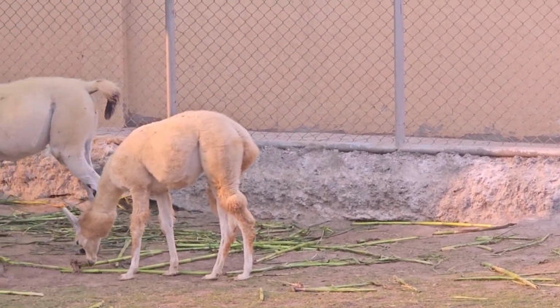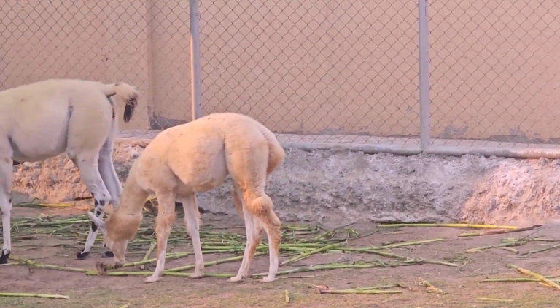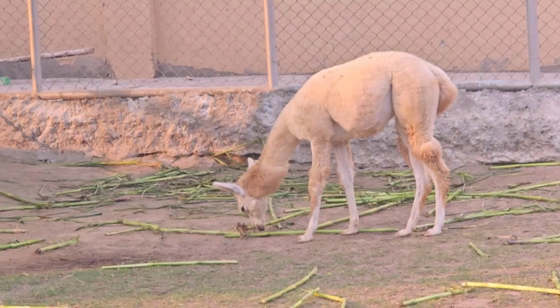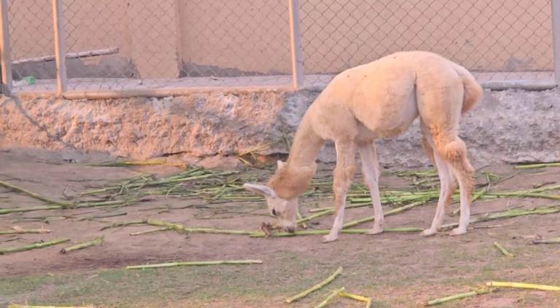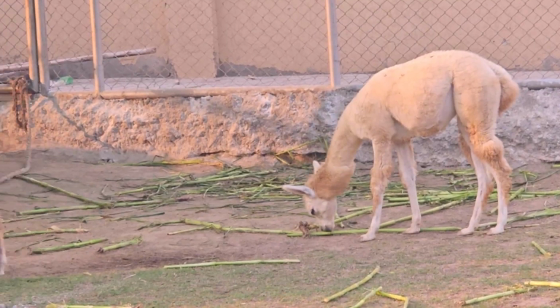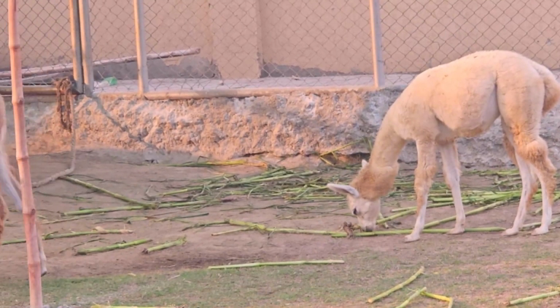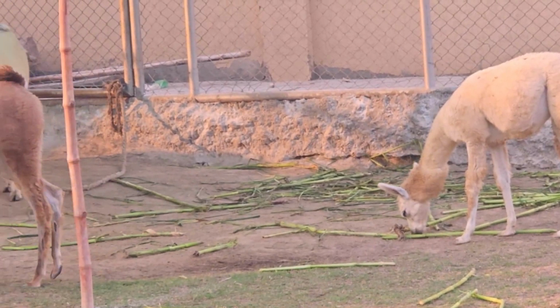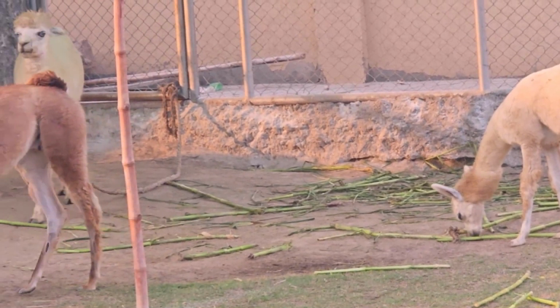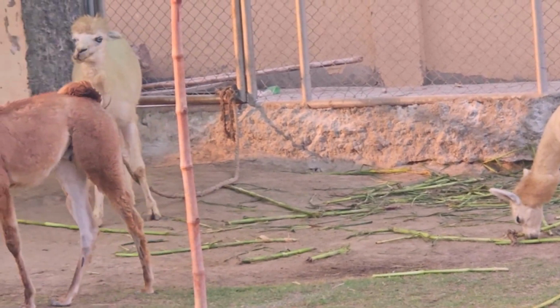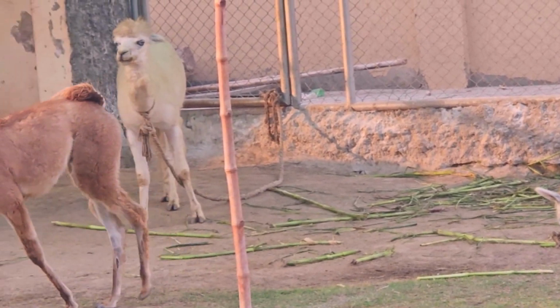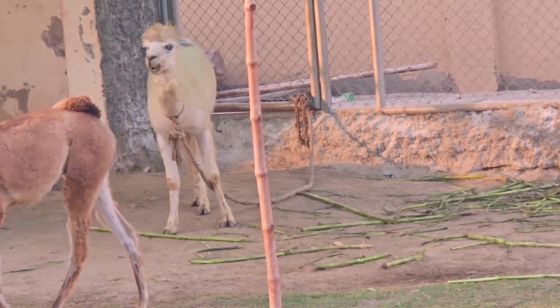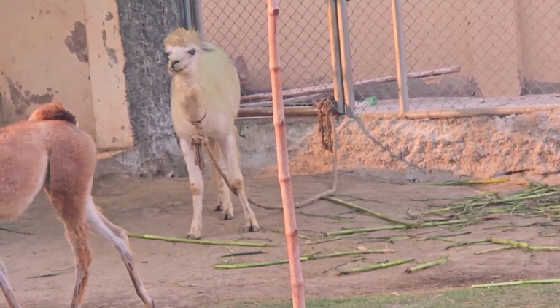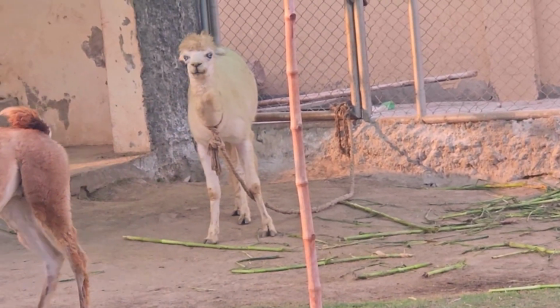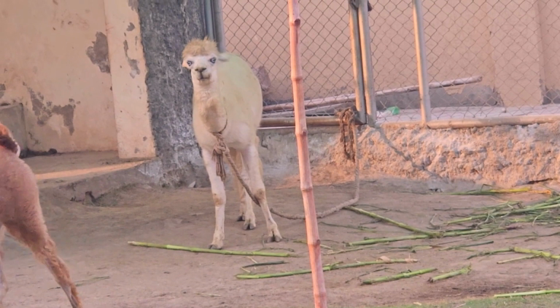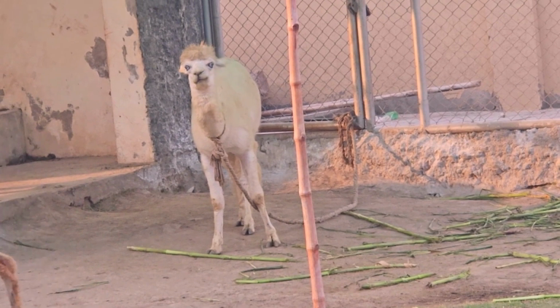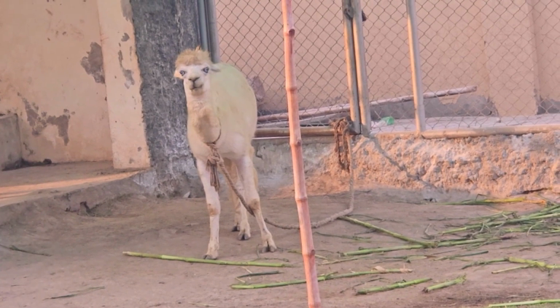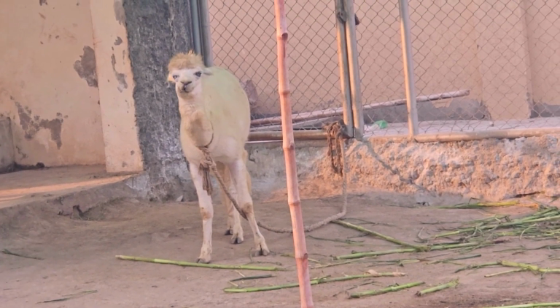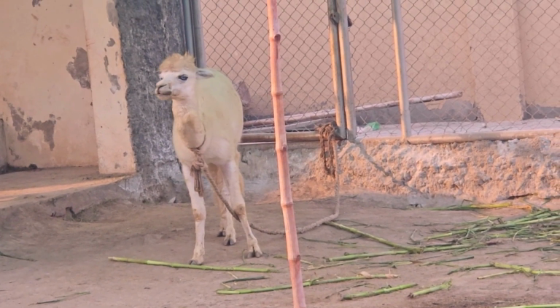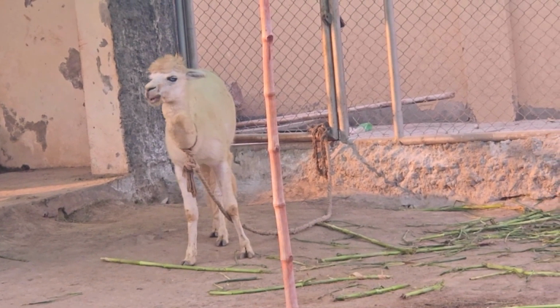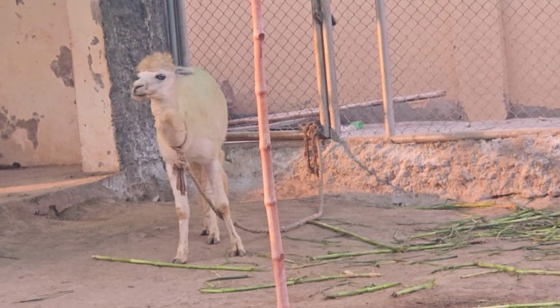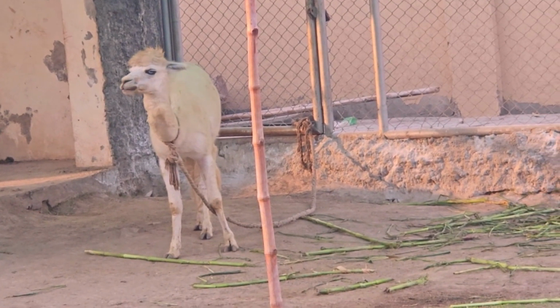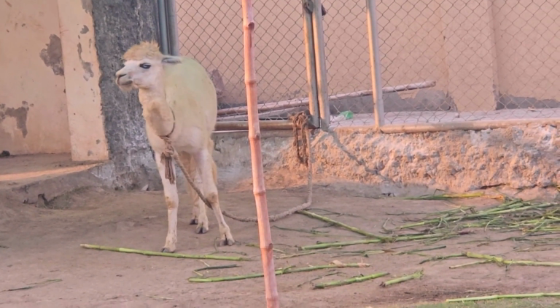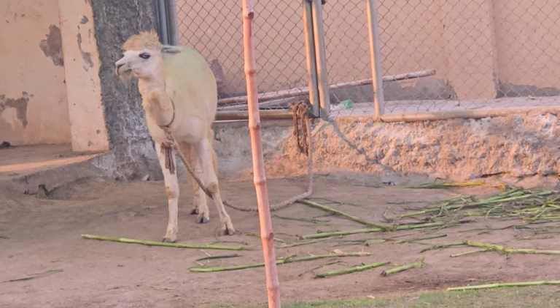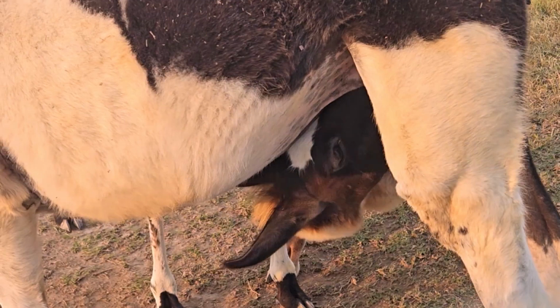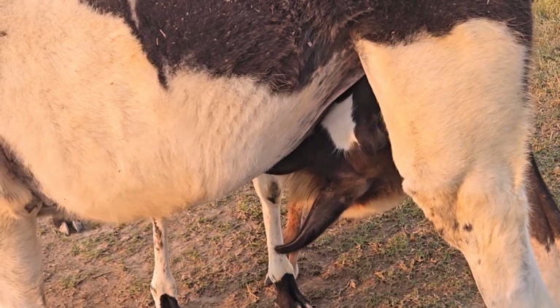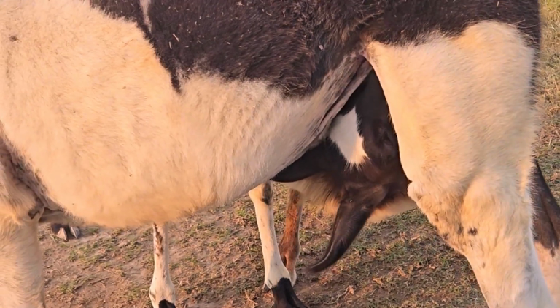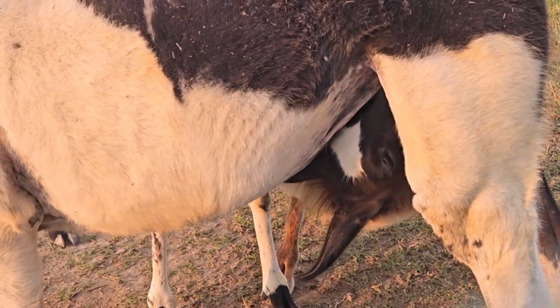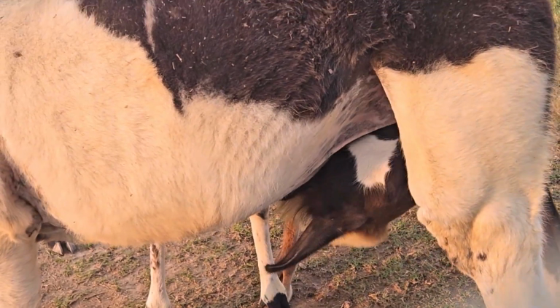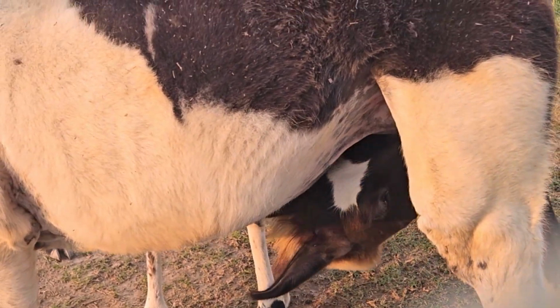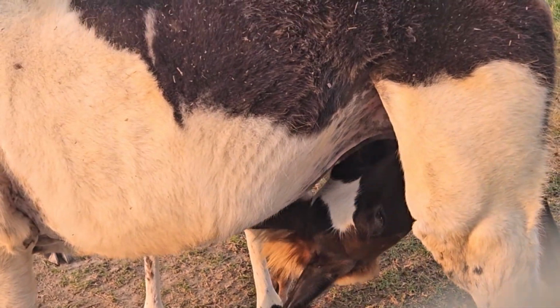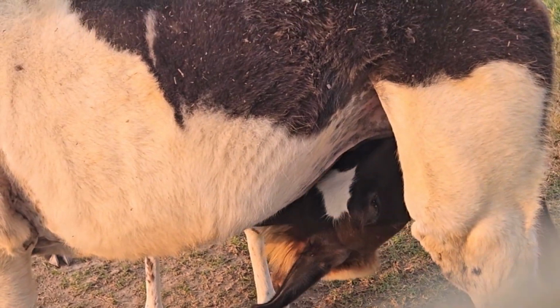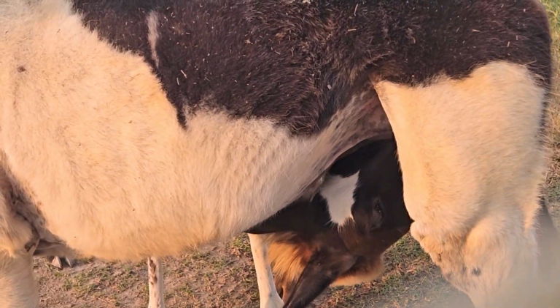The gestation period for llamas is approximately 11 months, and they typically give birth to a single cria, or baby llama.